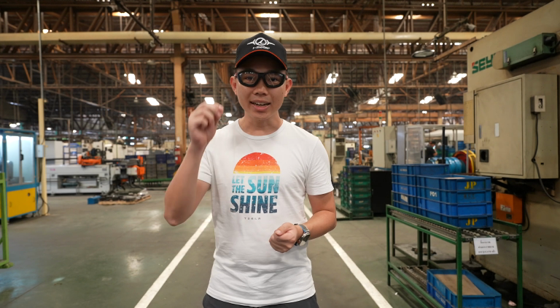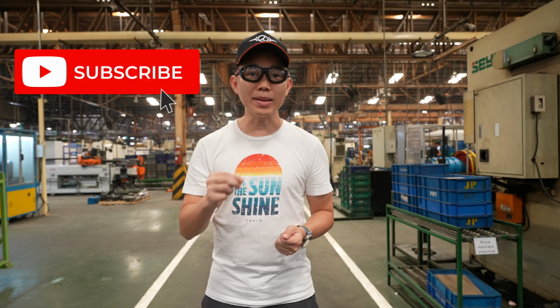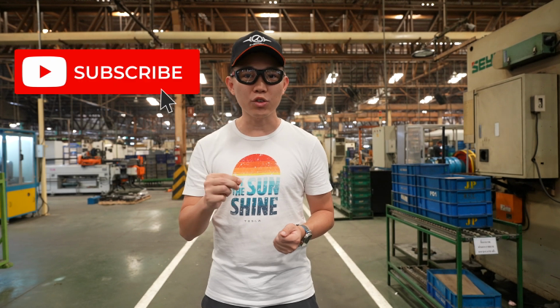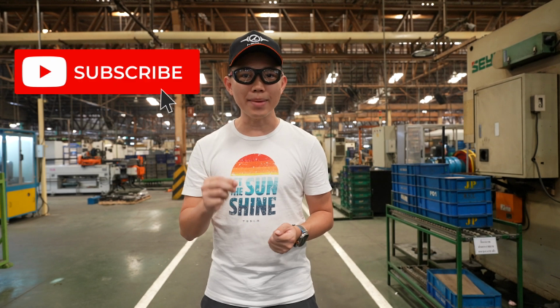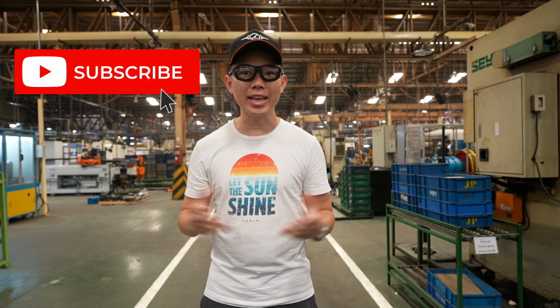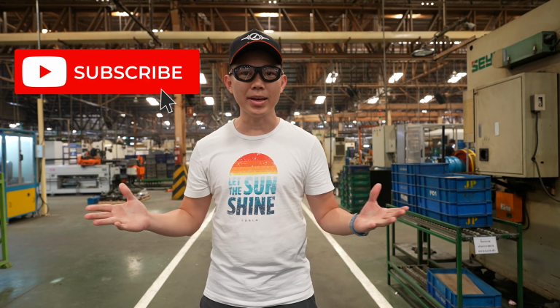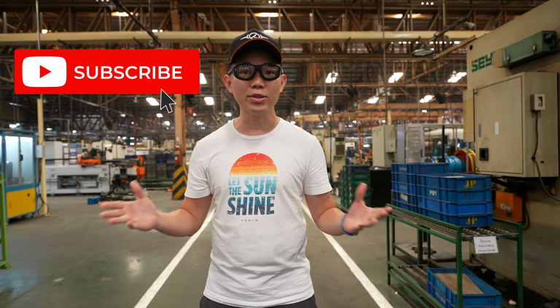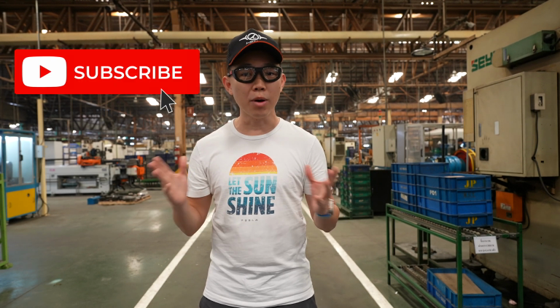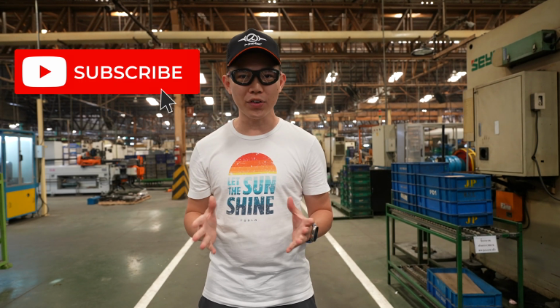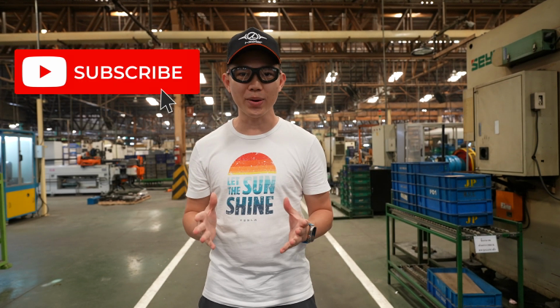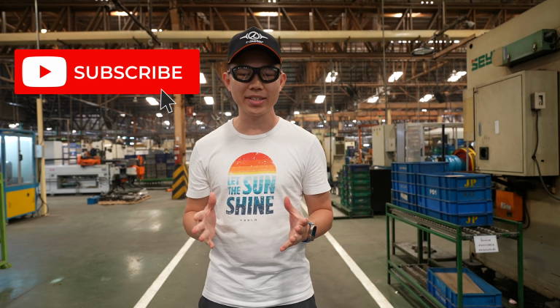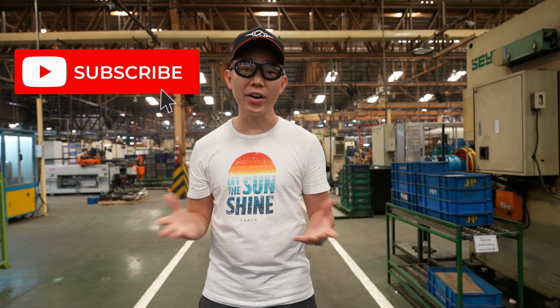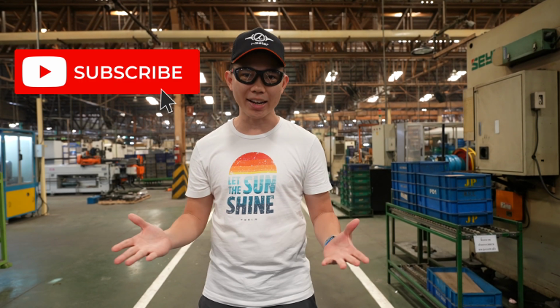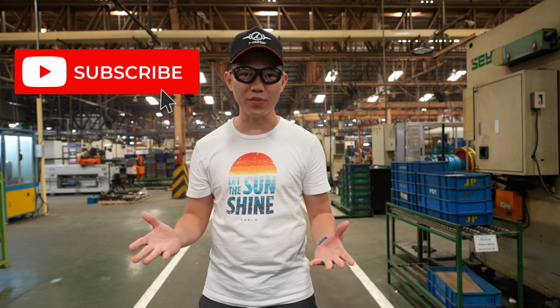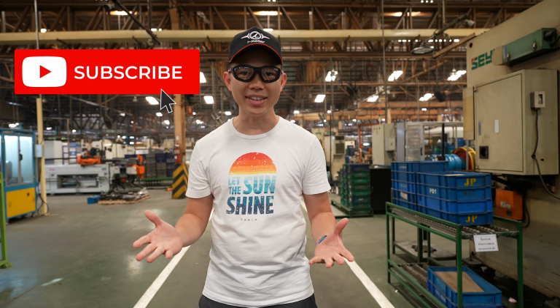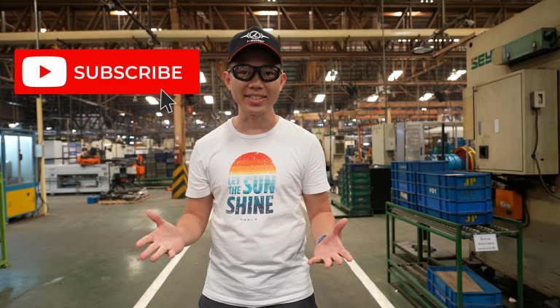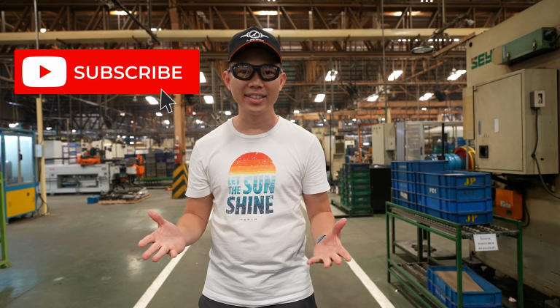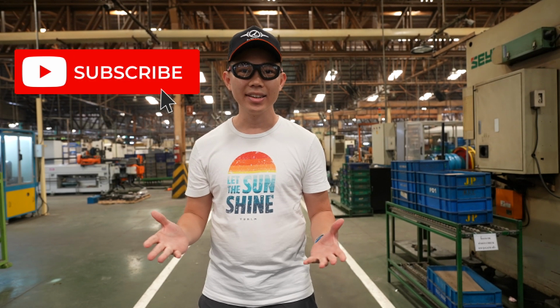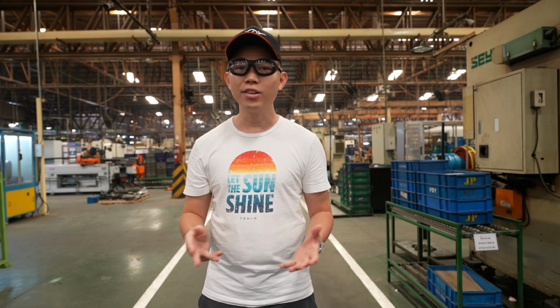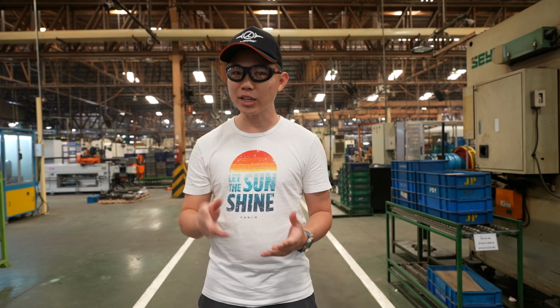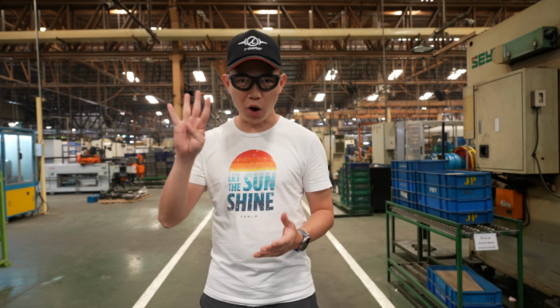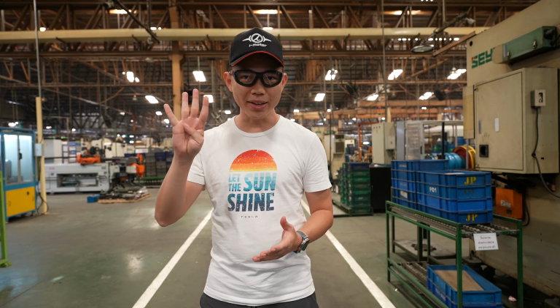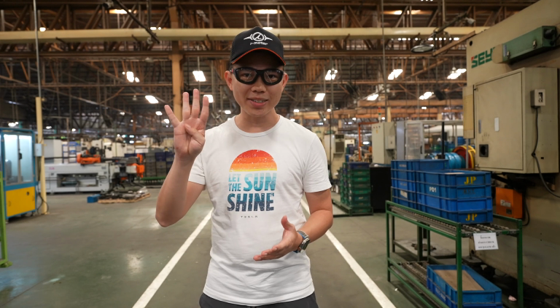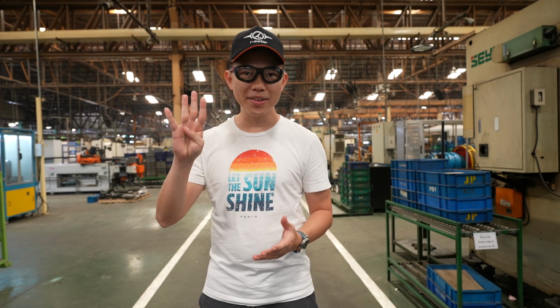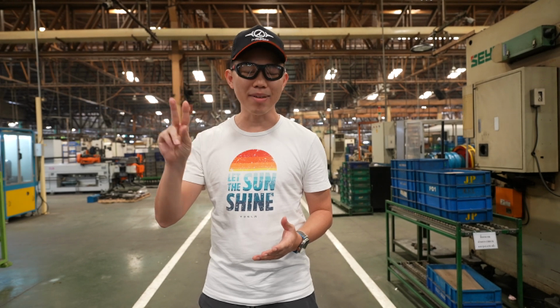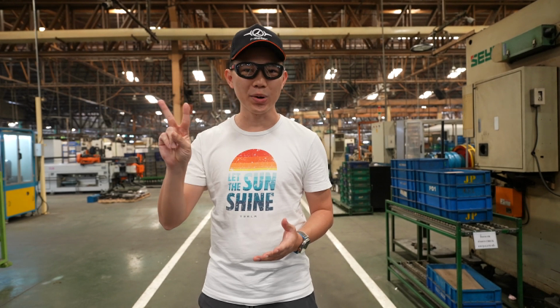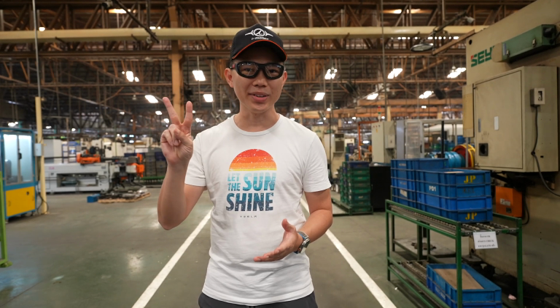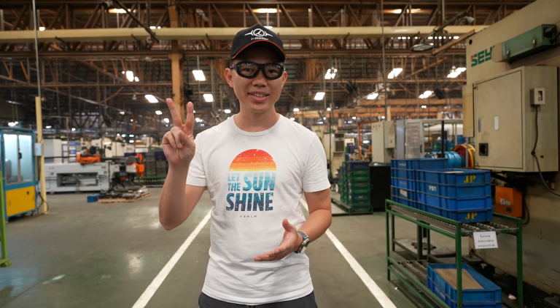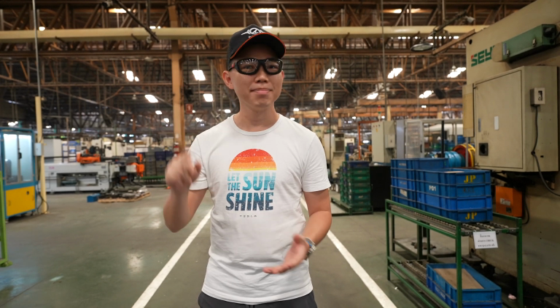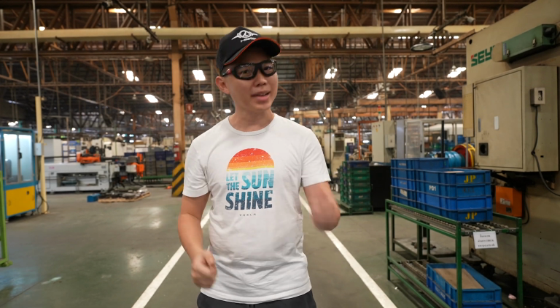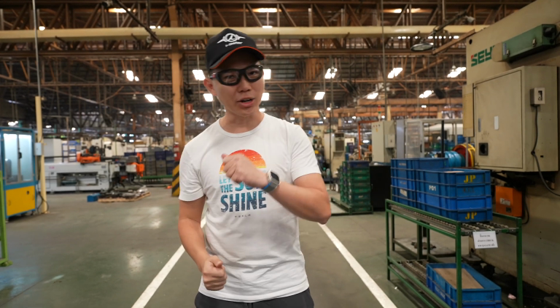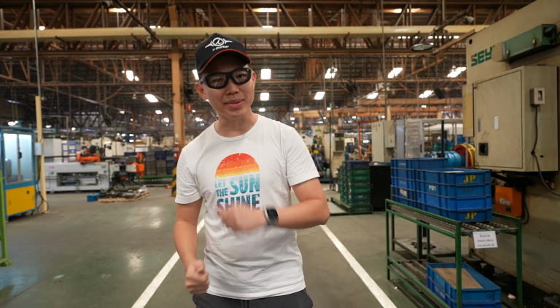Click subscribe to stay updated for more videos on electric vehicles — not just four wheels, but two wheels. Come join me.